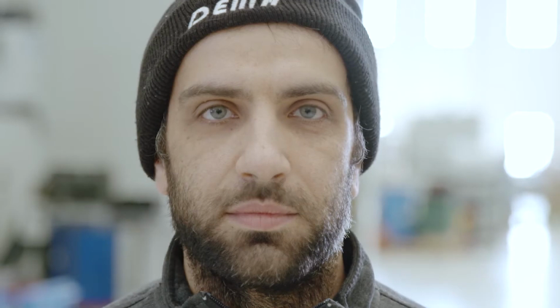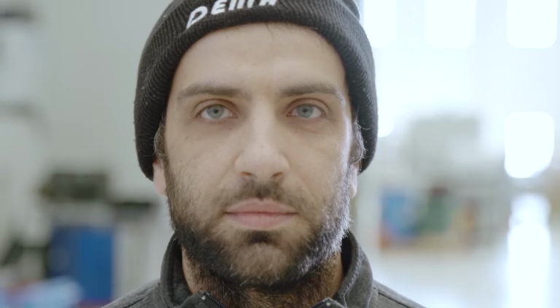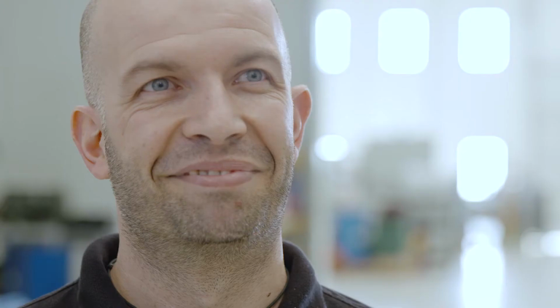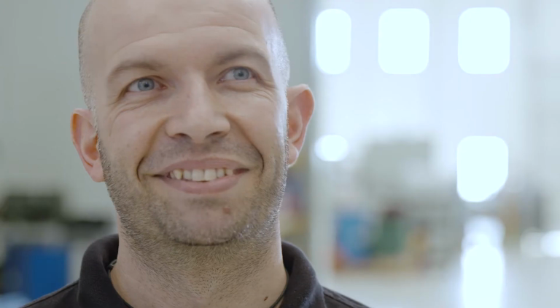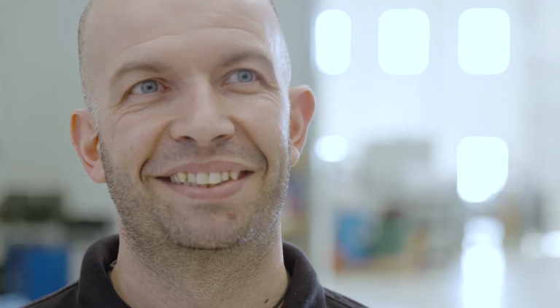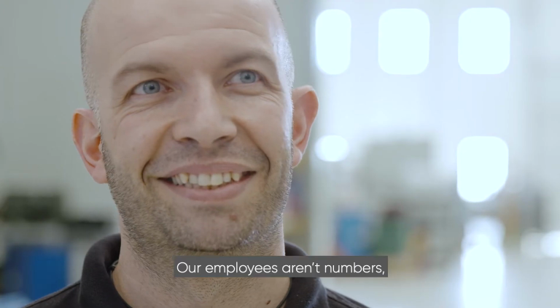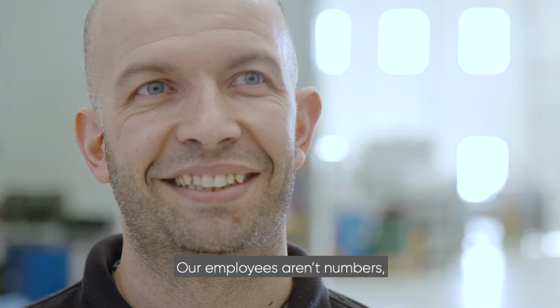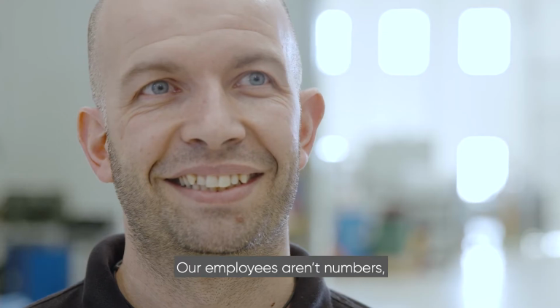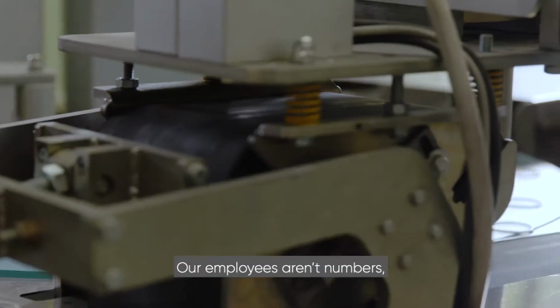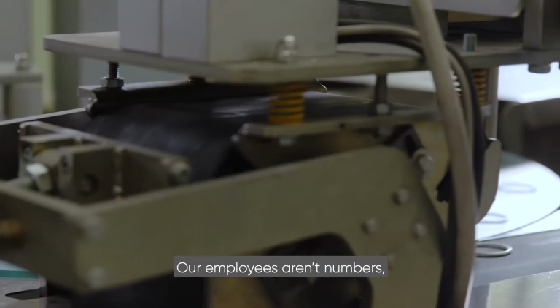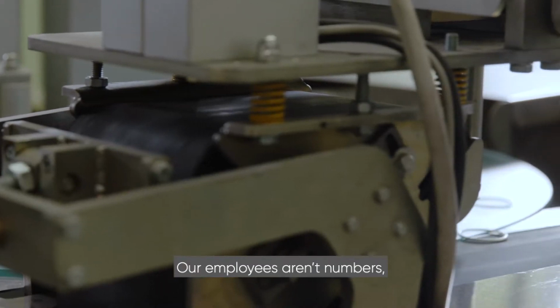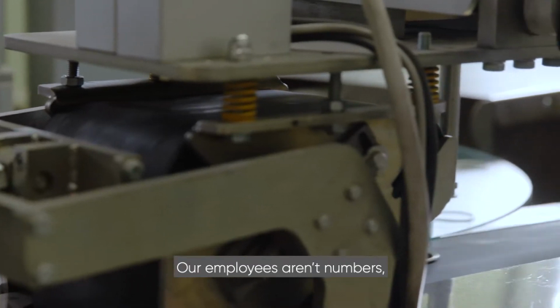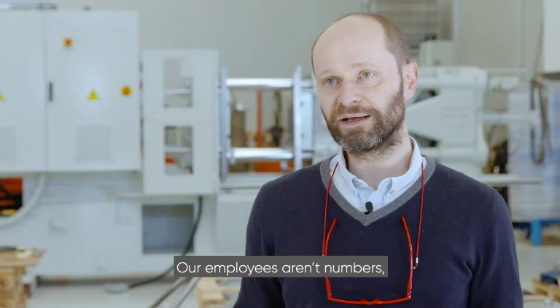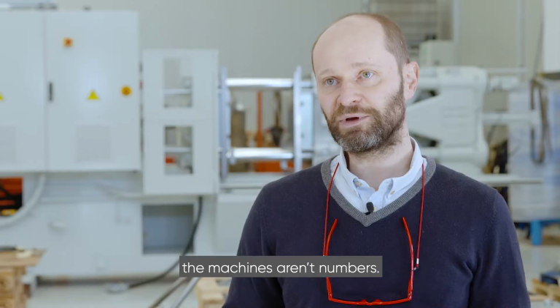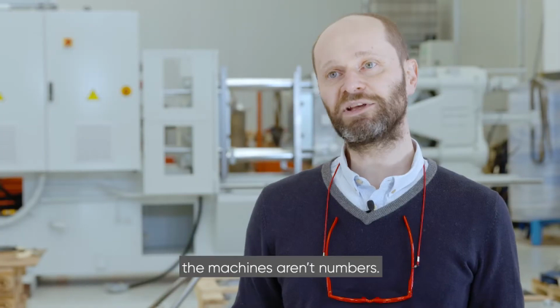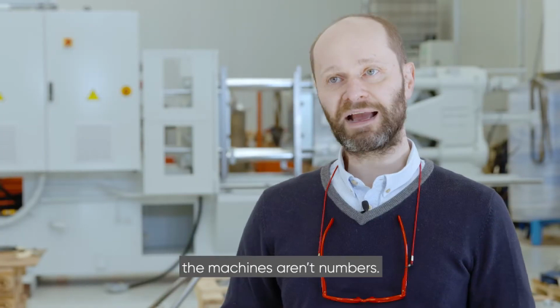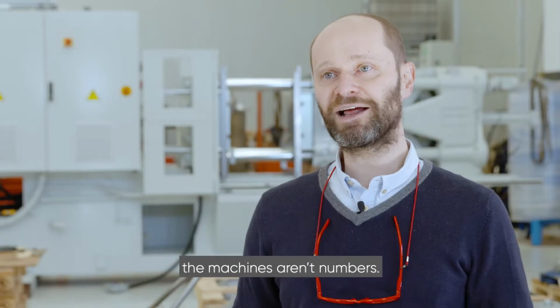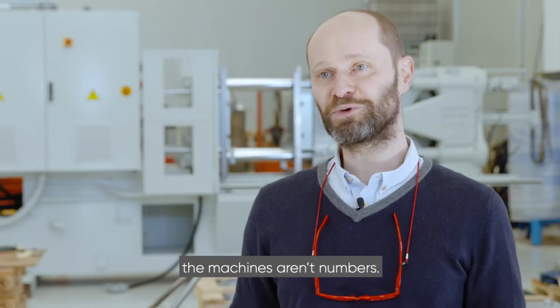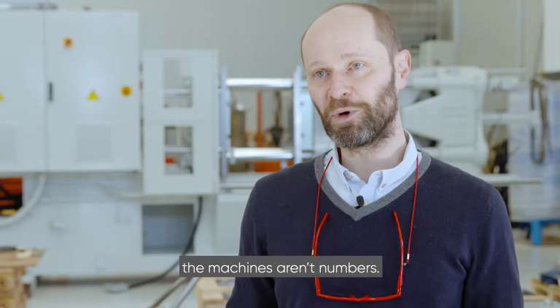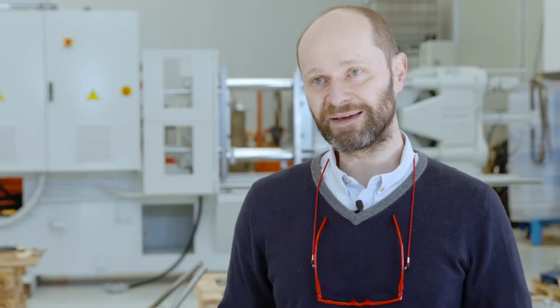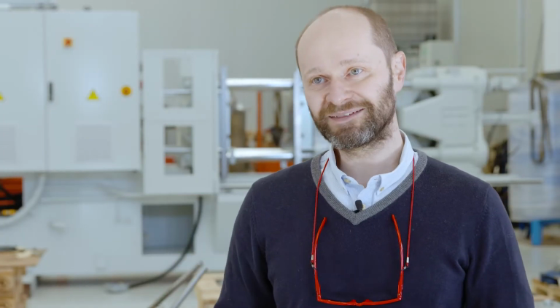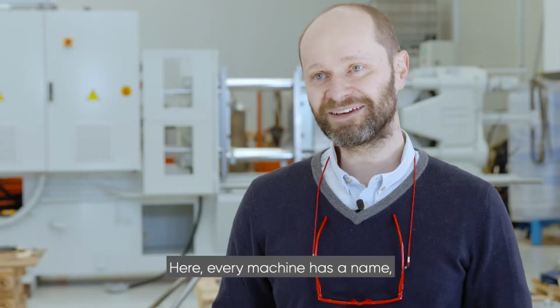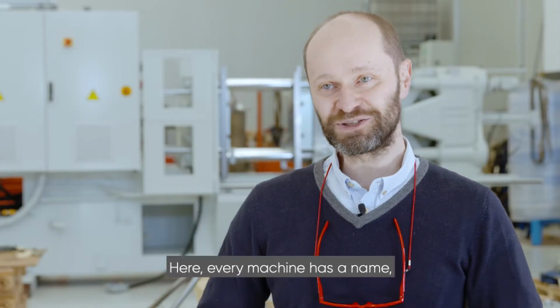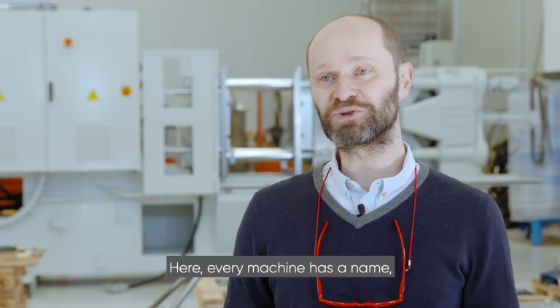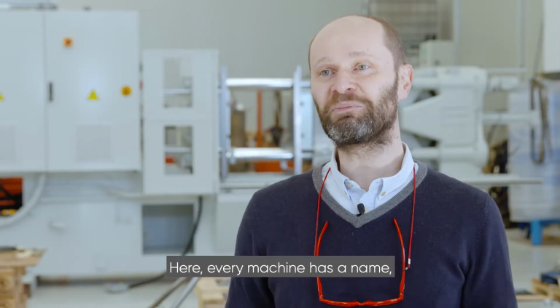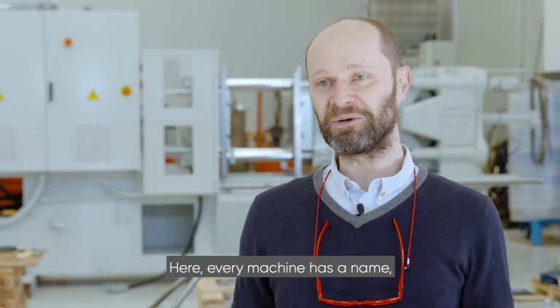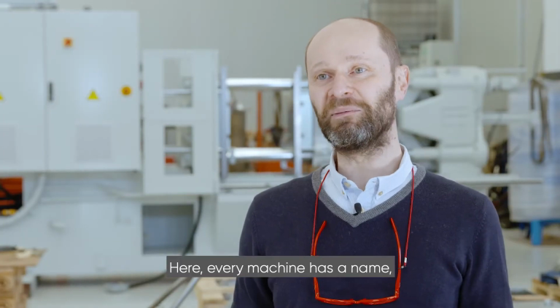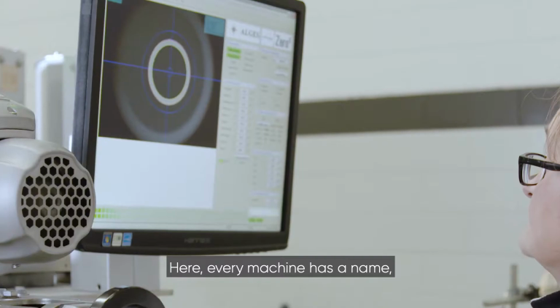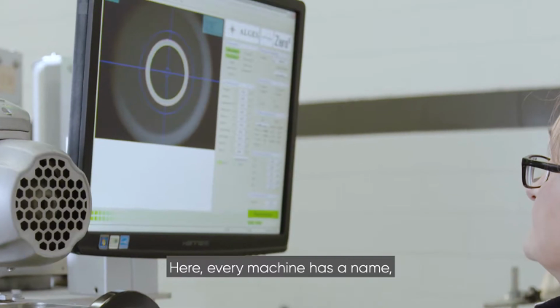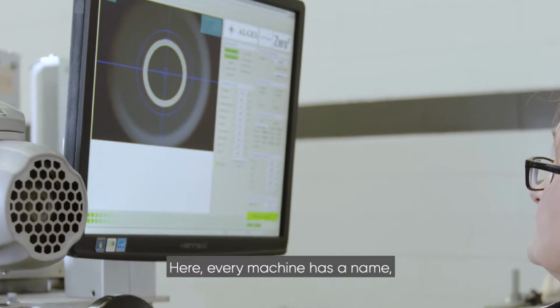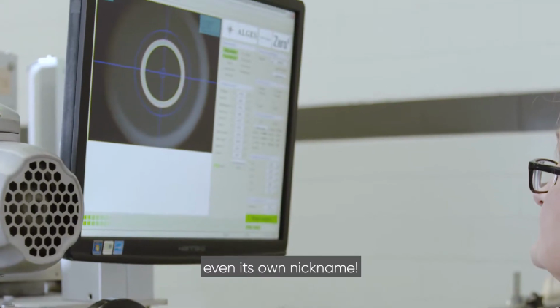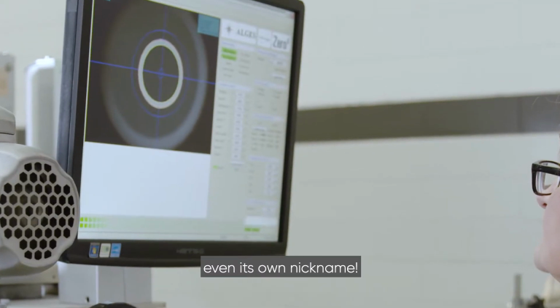Our employees are not numbers. The machines are not numbers. Here, every machine has a name, even its own nickname.